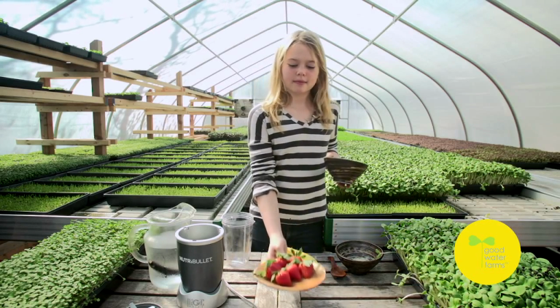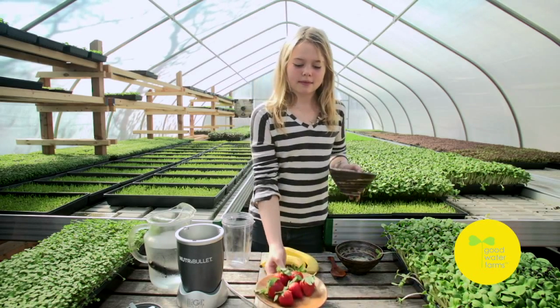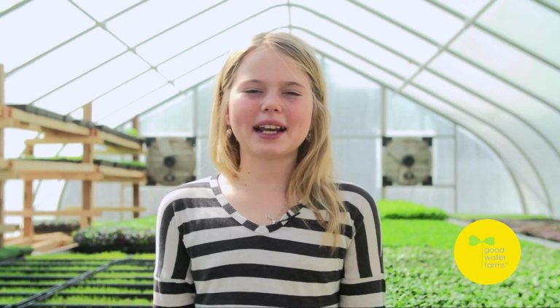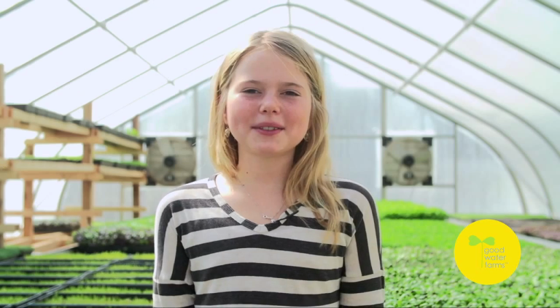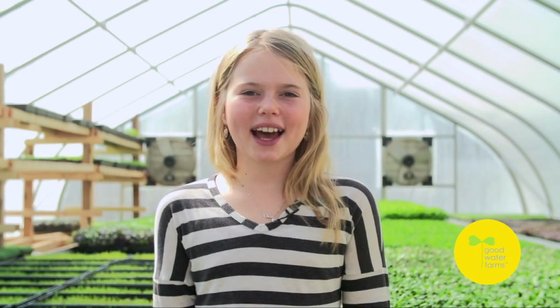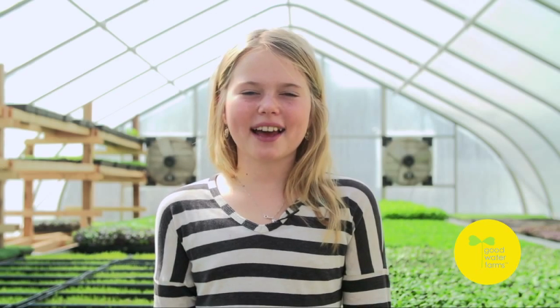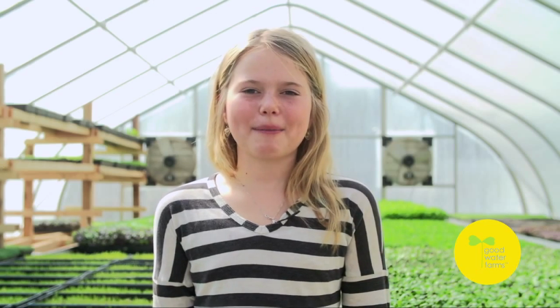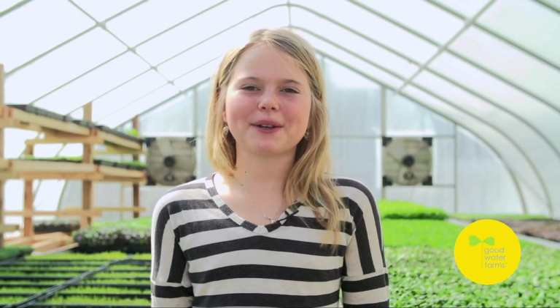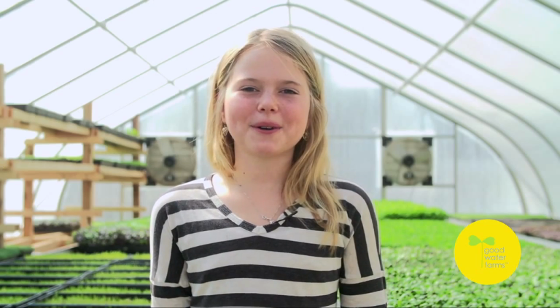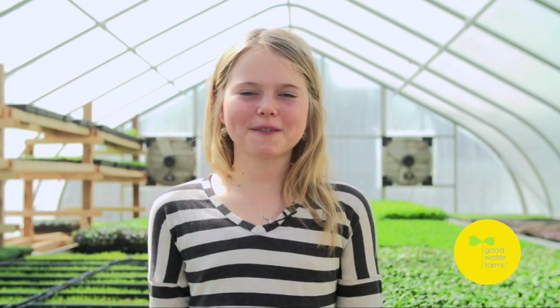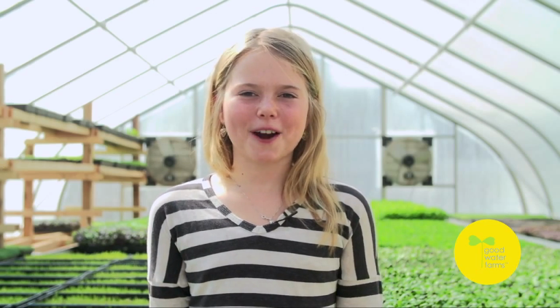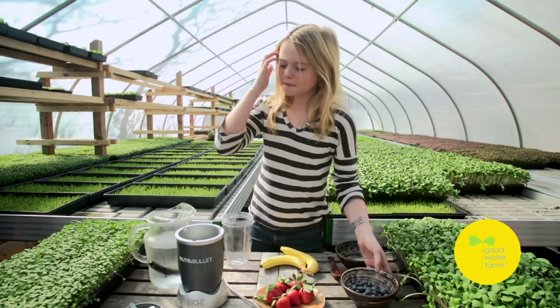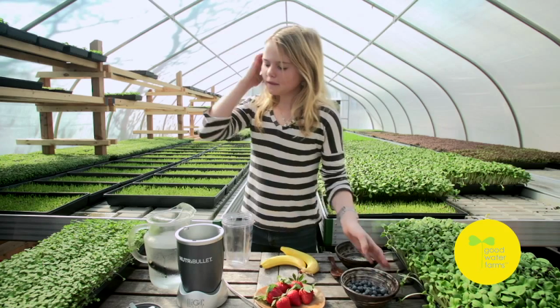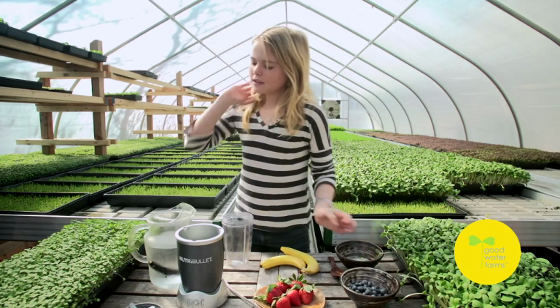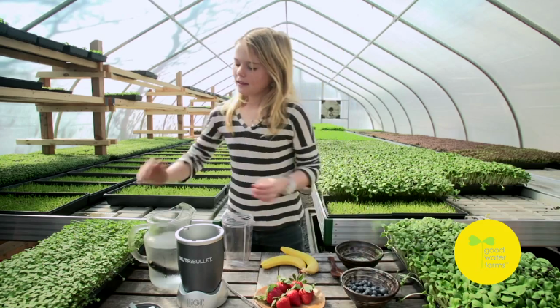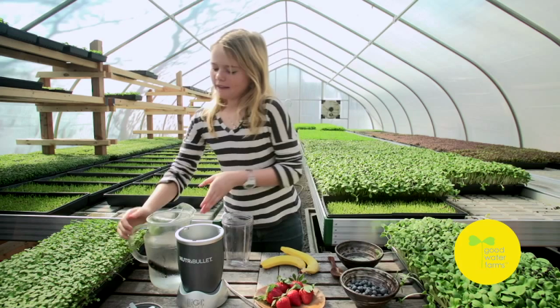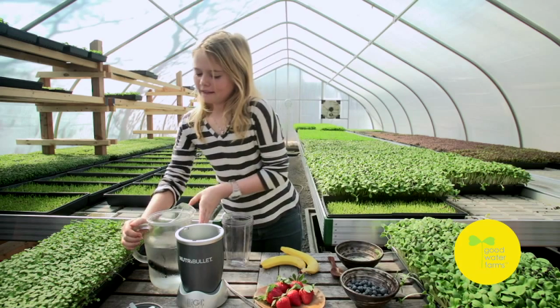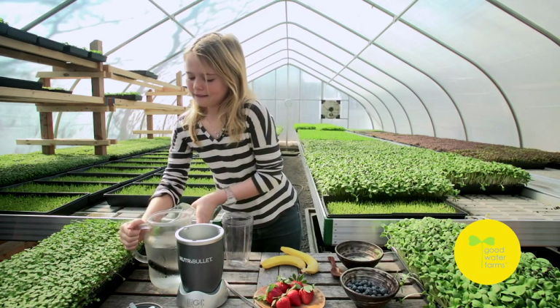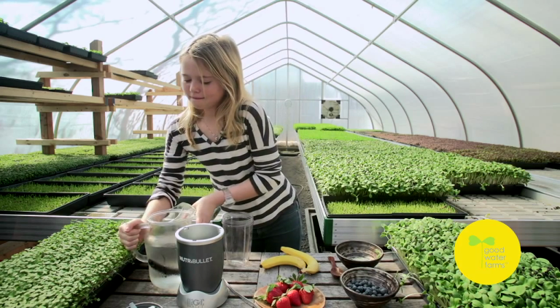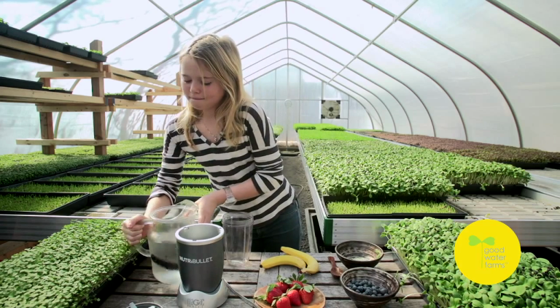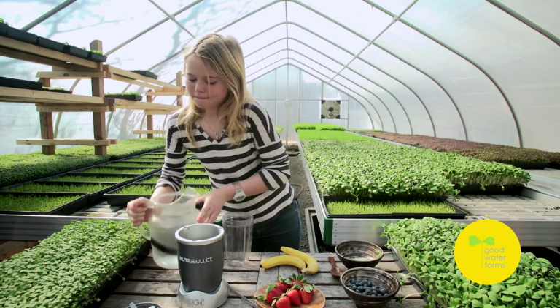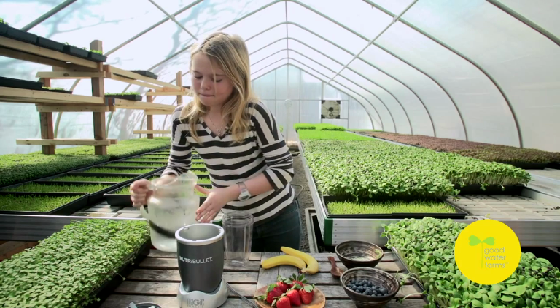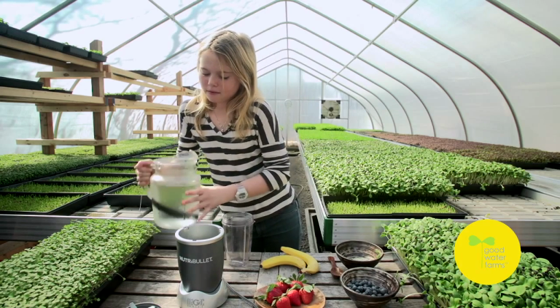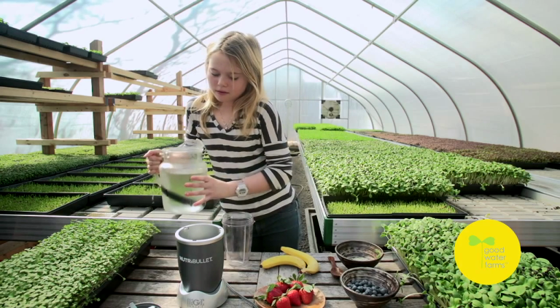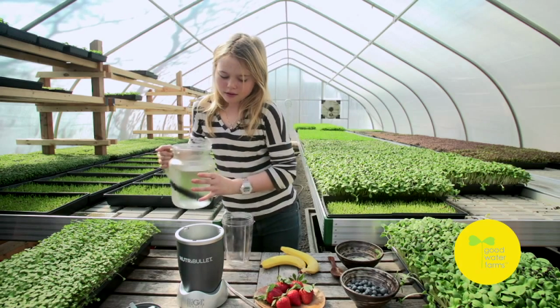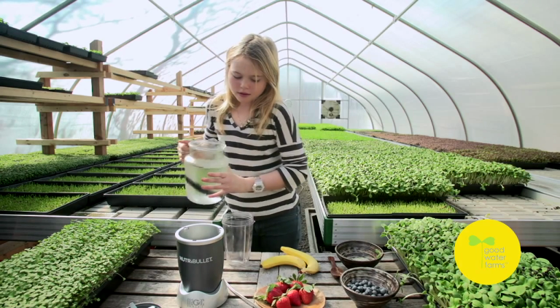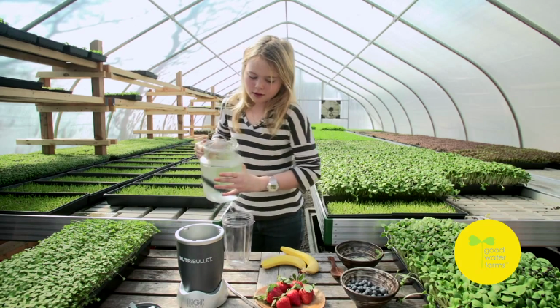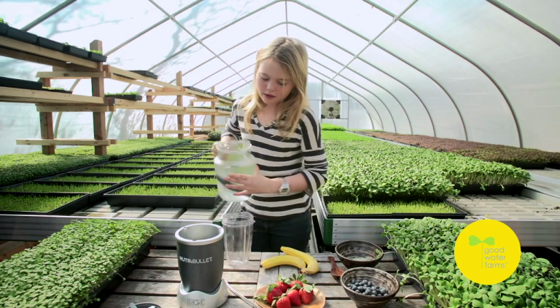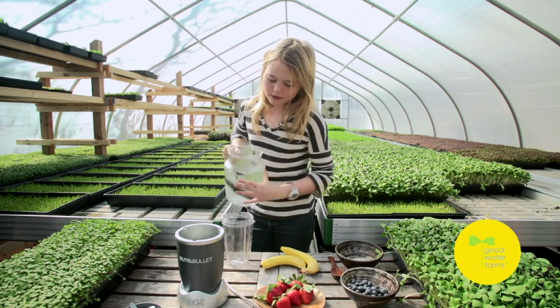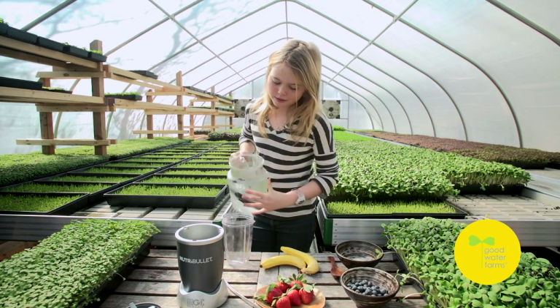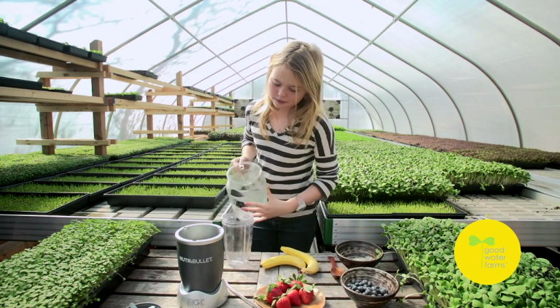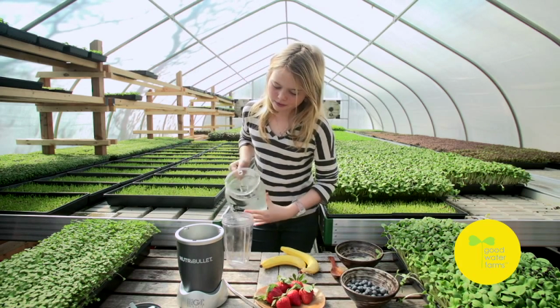My name is Naya. I'm at Goodwater Farms, and I'm going to show you how to make one of my favorite microgreen smoothies.